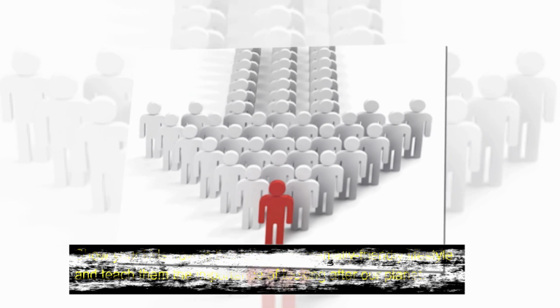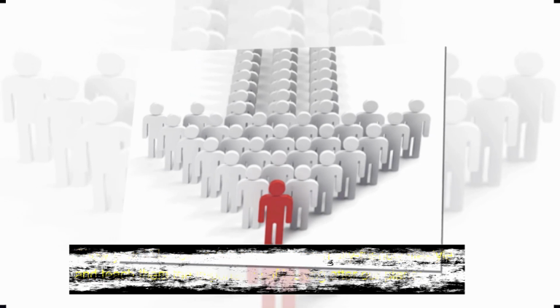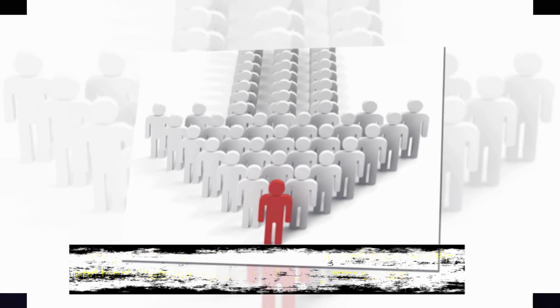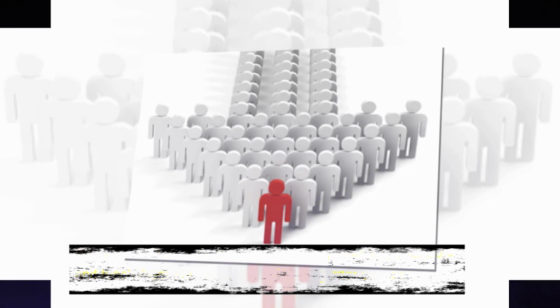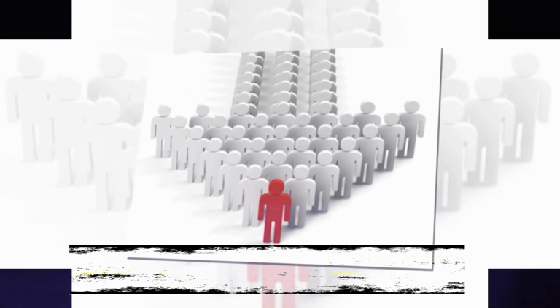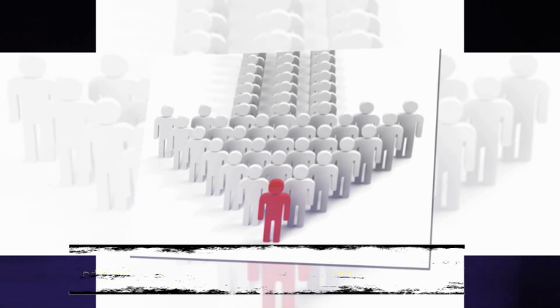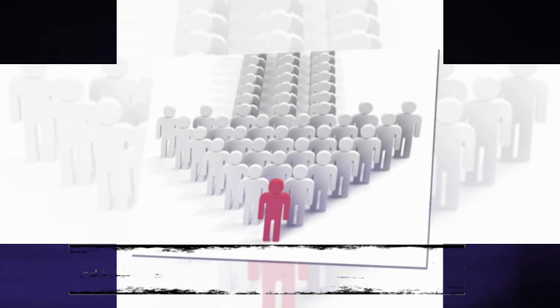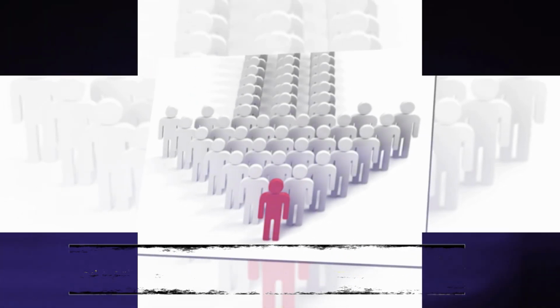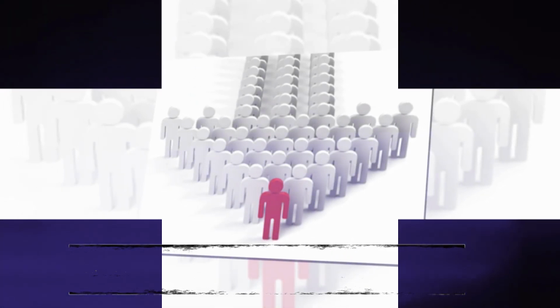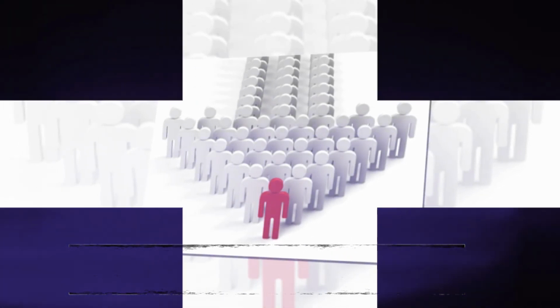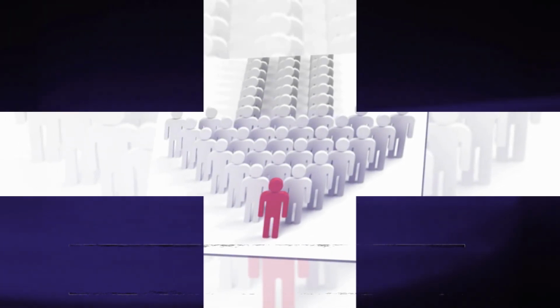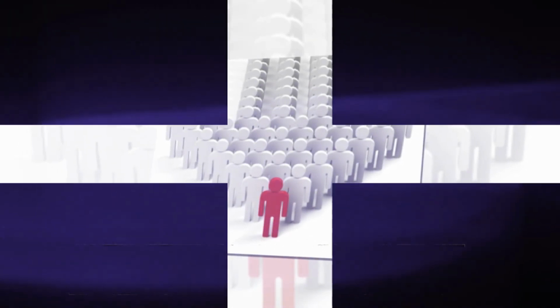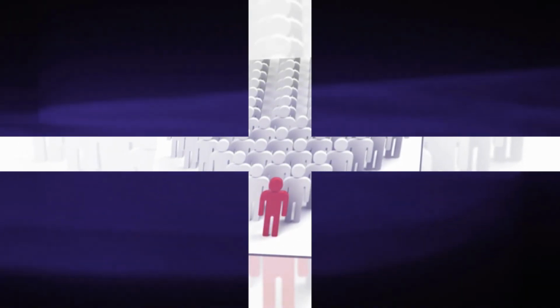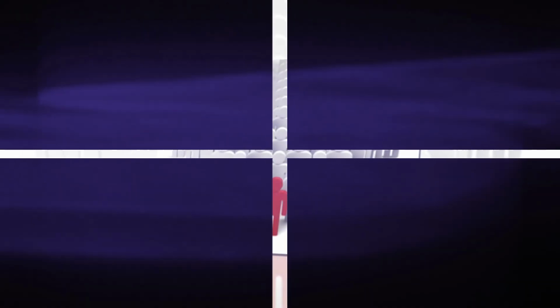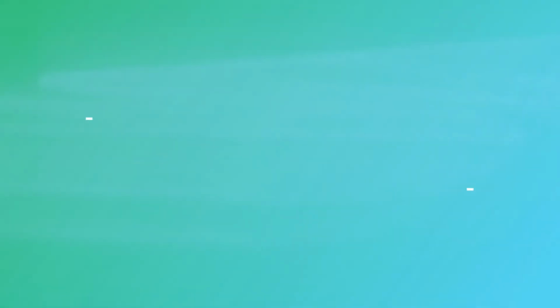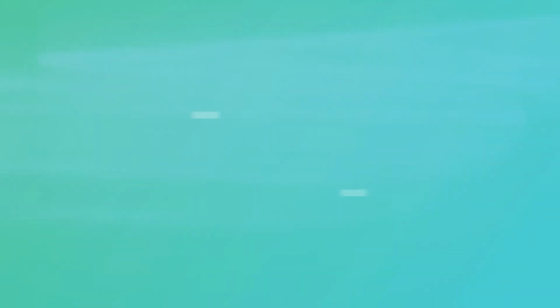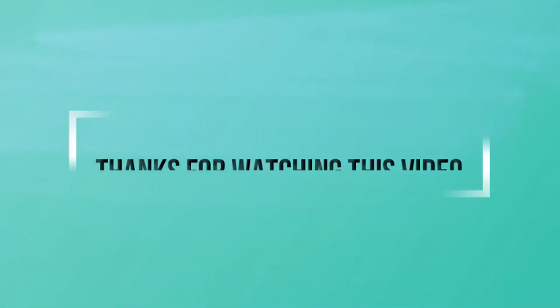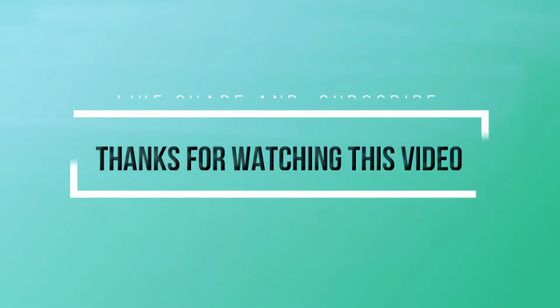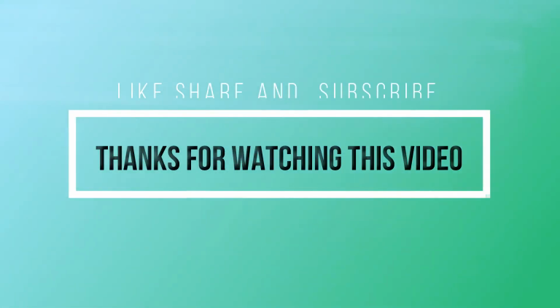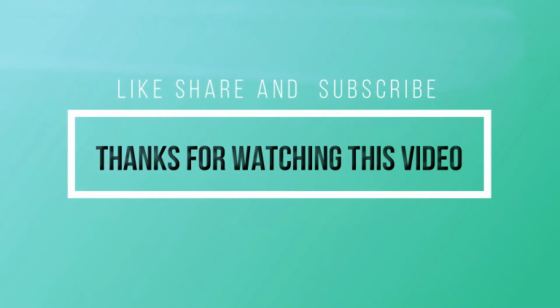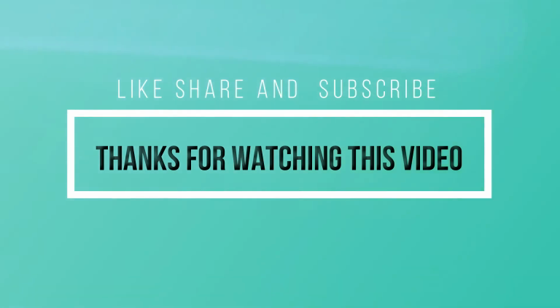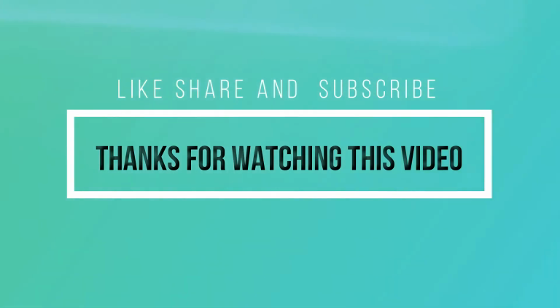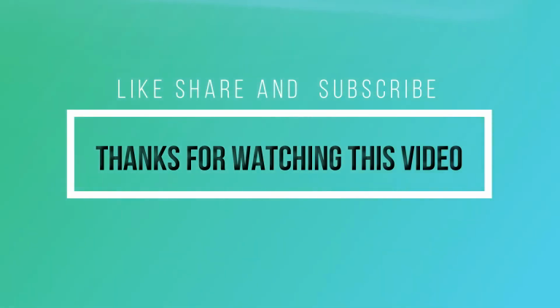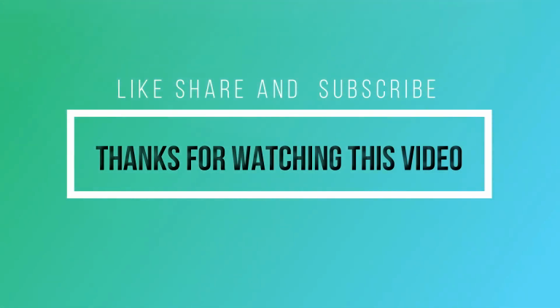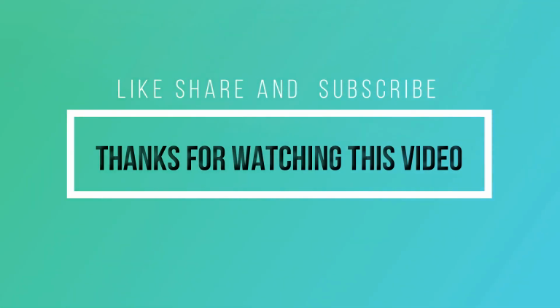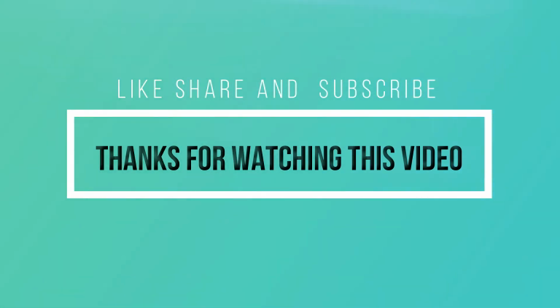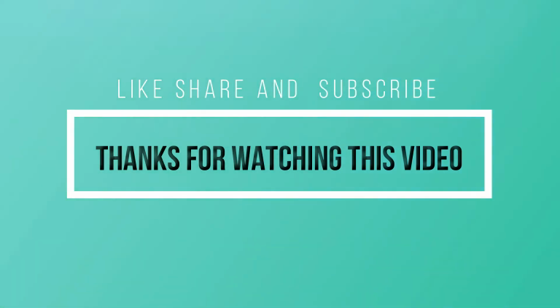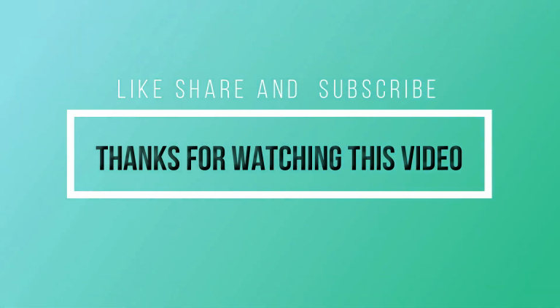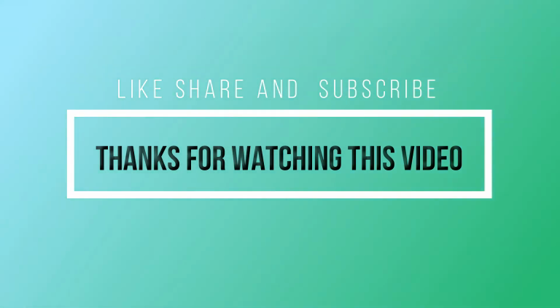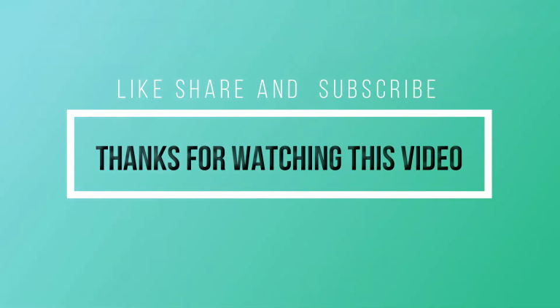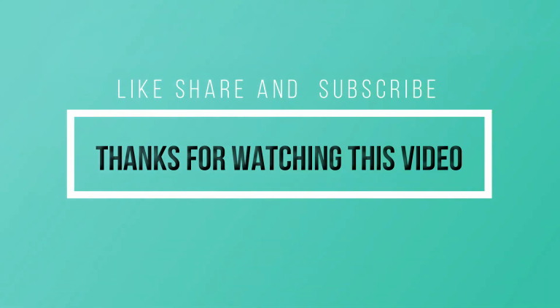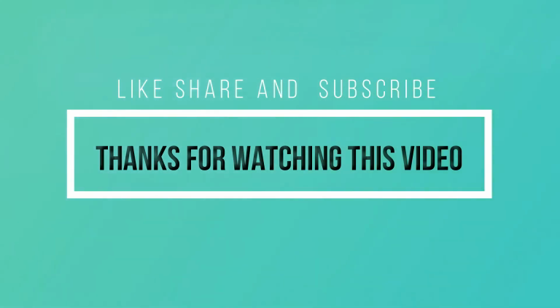I hope you liked this video. If you did, please hit the like button and subscribe to my YouTube channel. Thanks for watching!